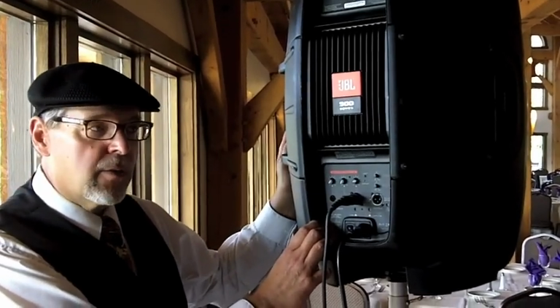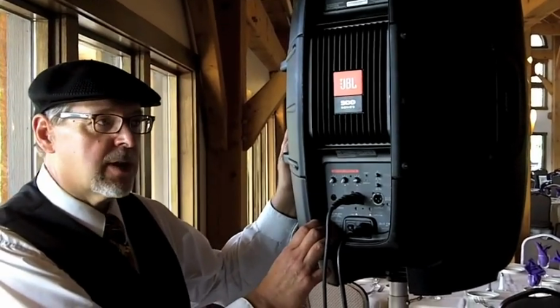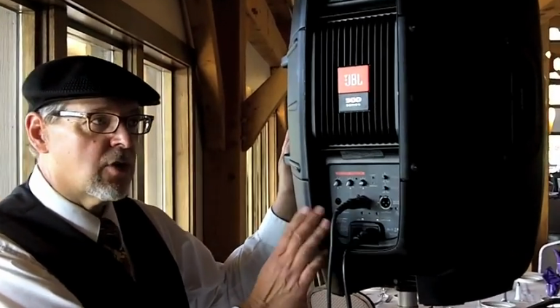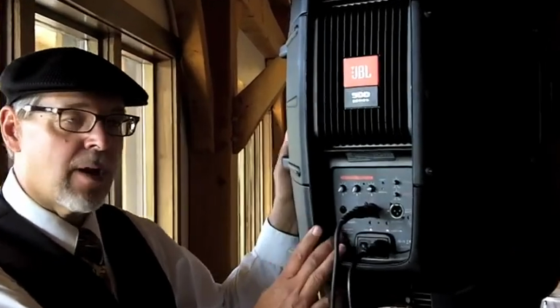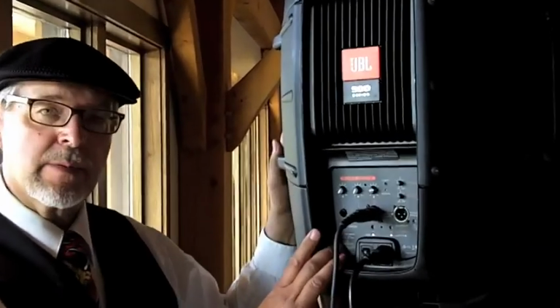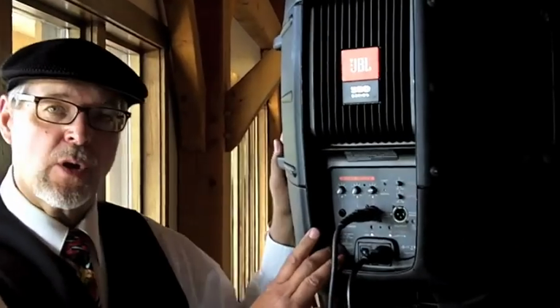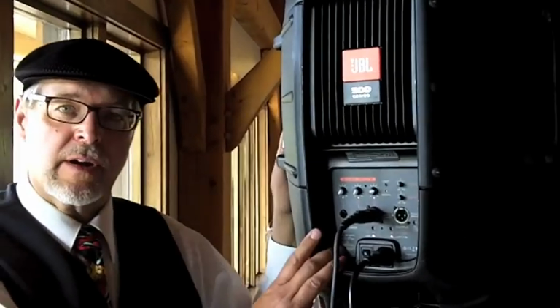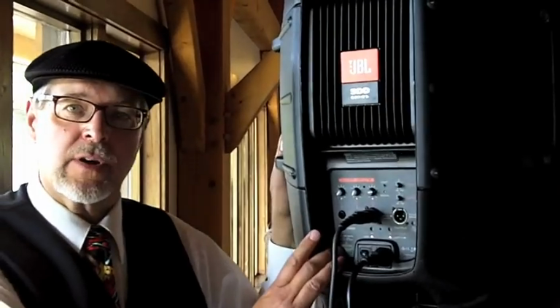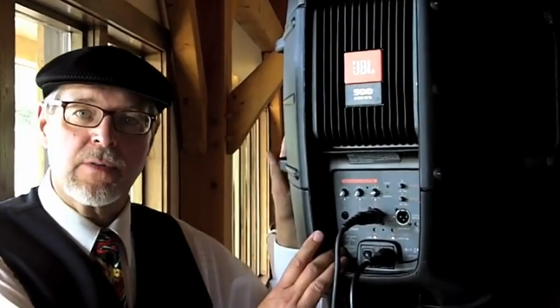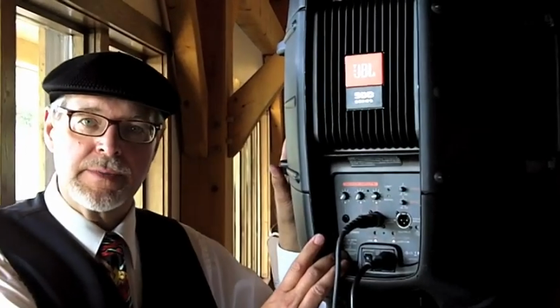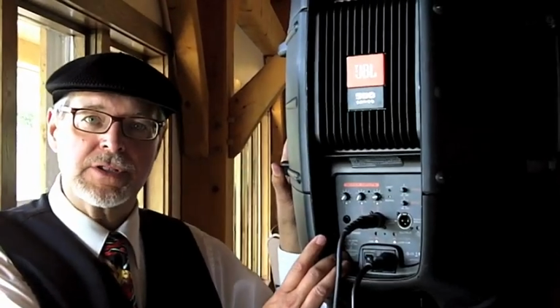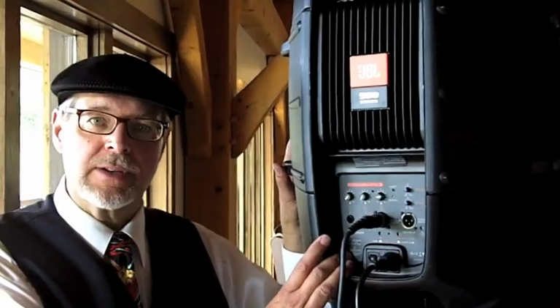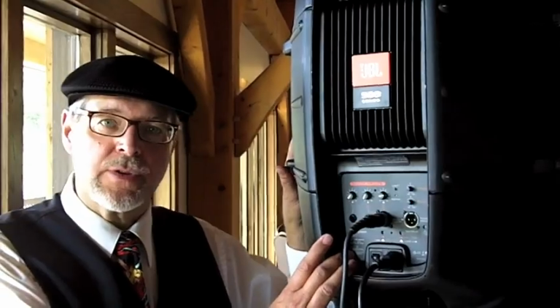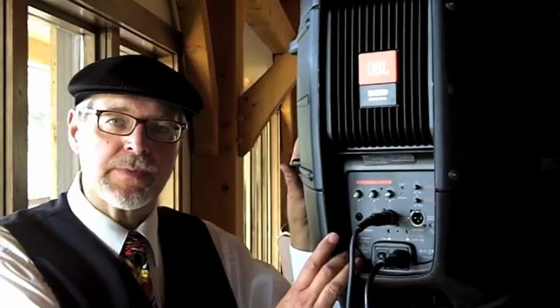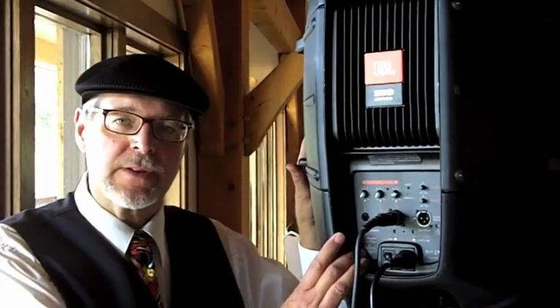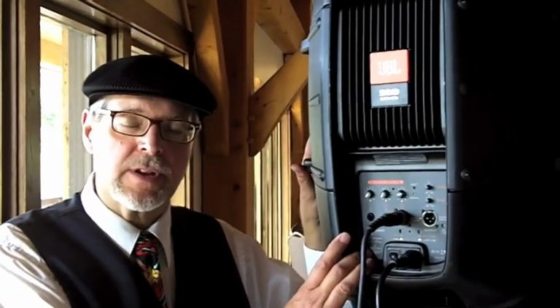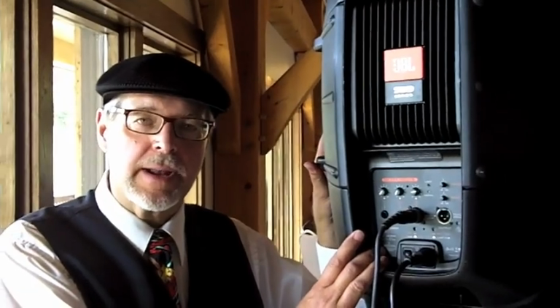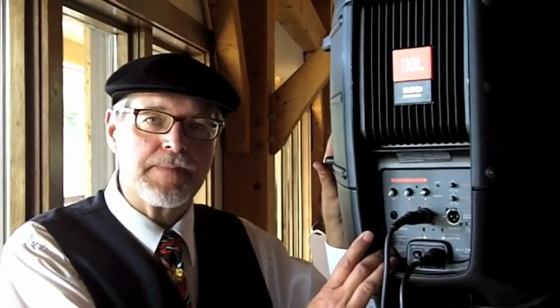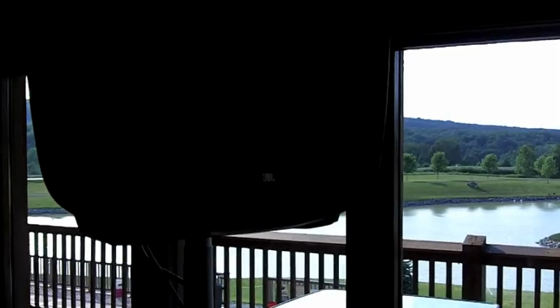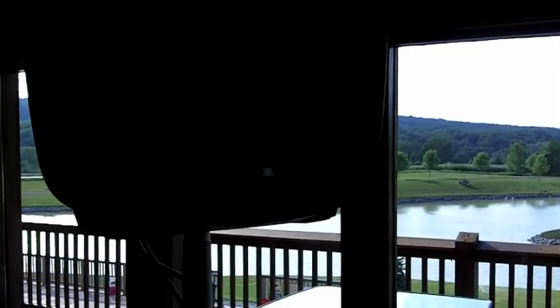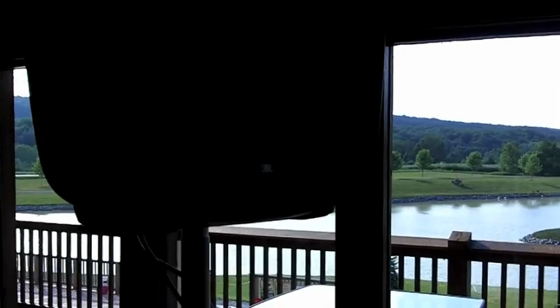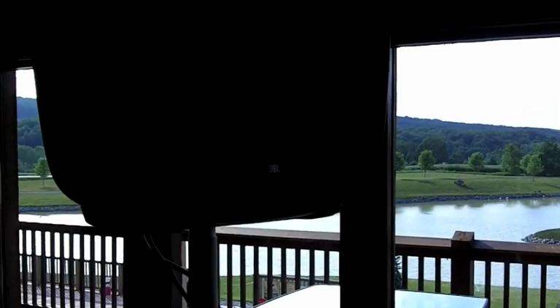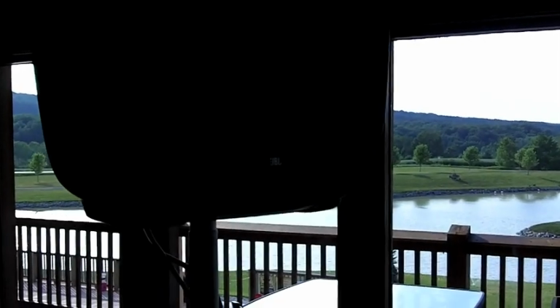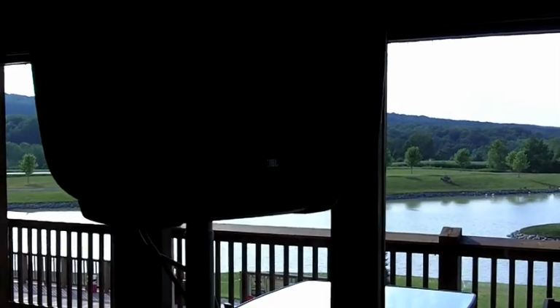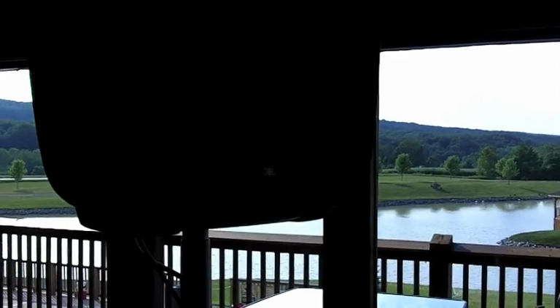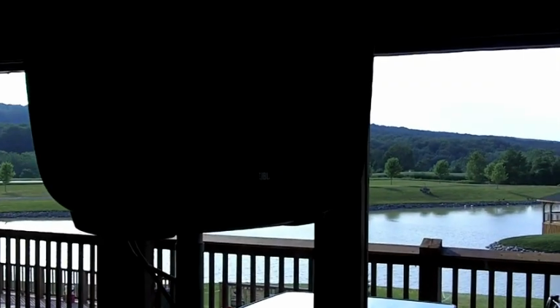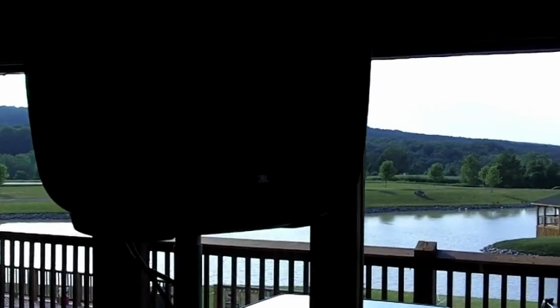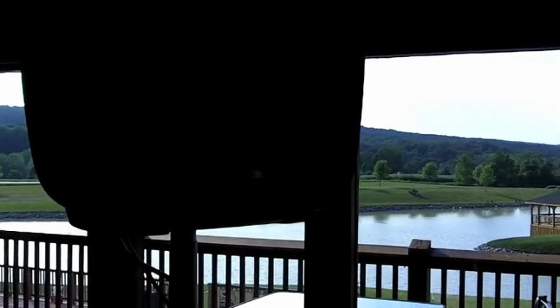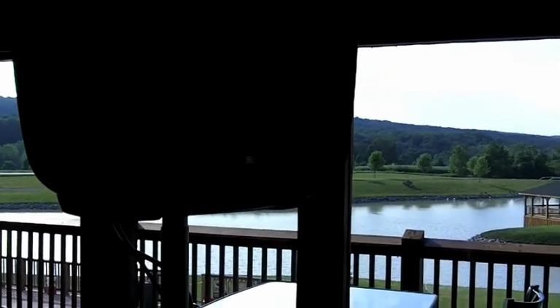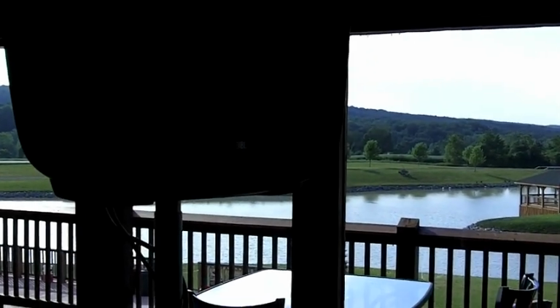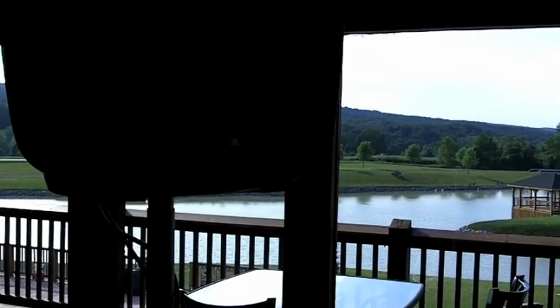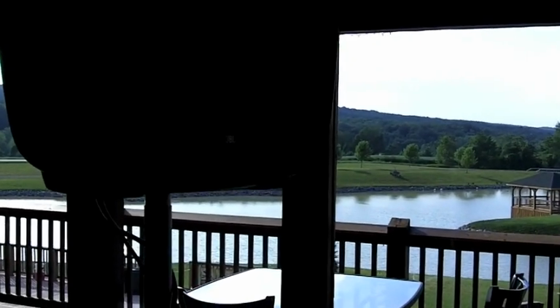We should have no problem at all covering a room this size with these speakers tonight.